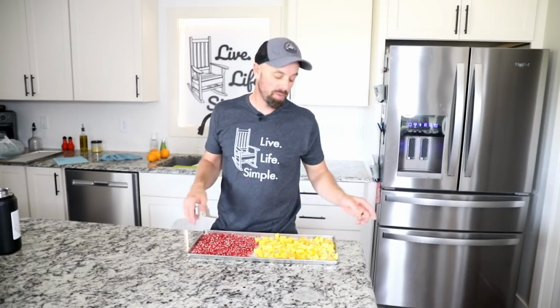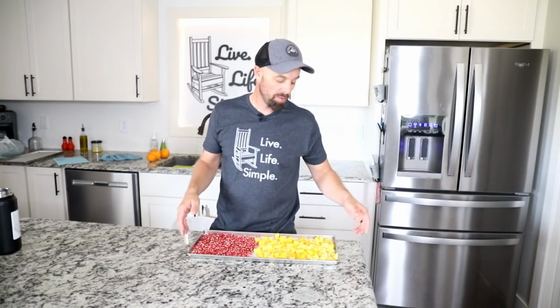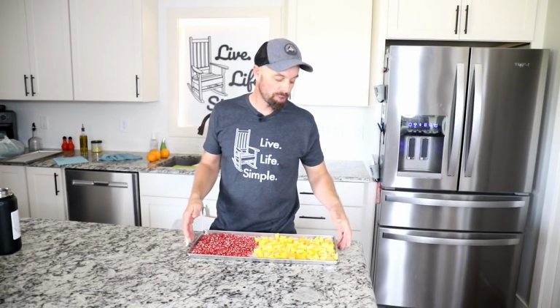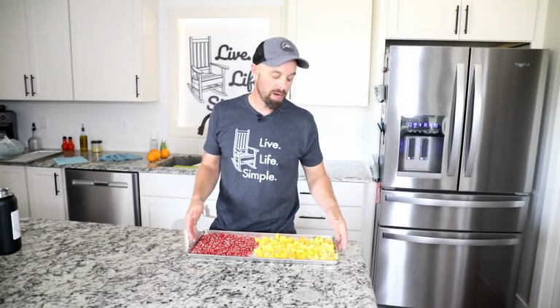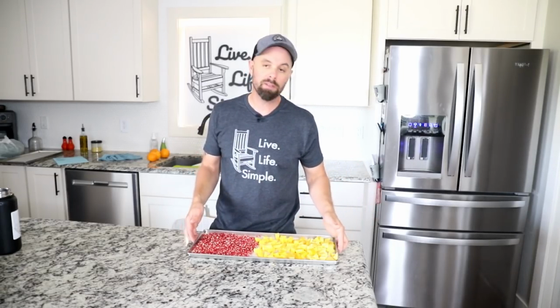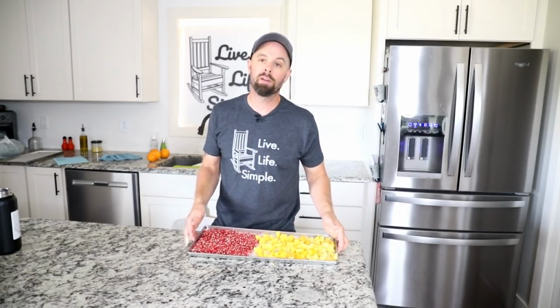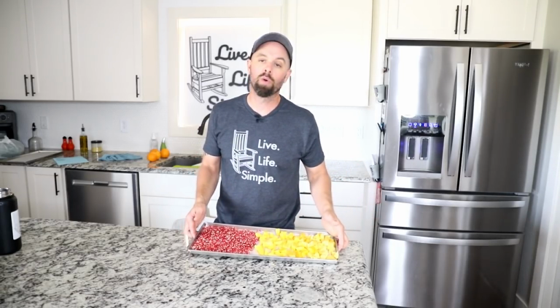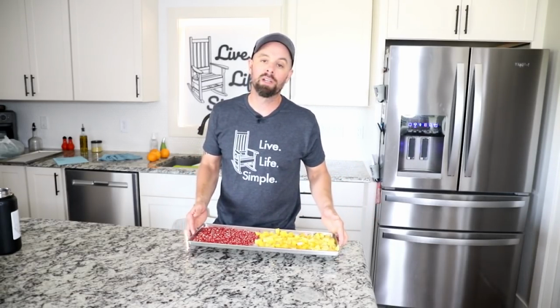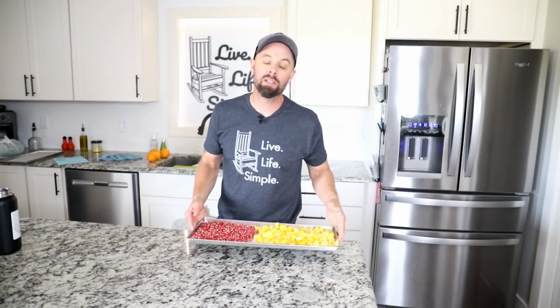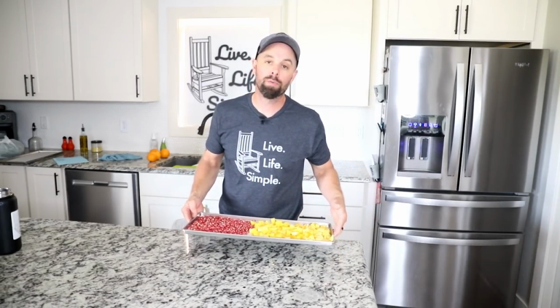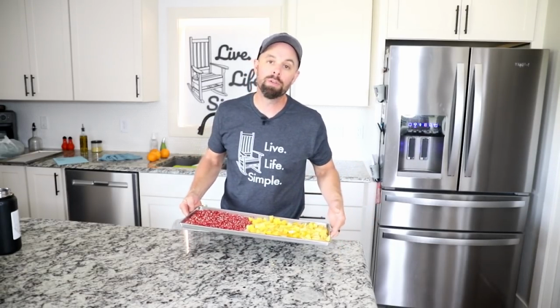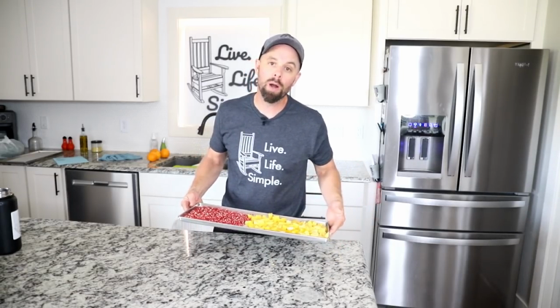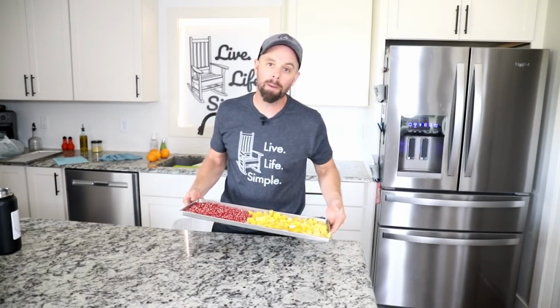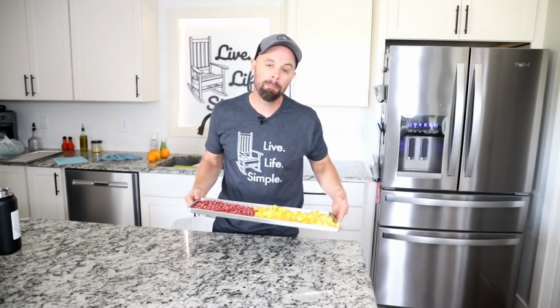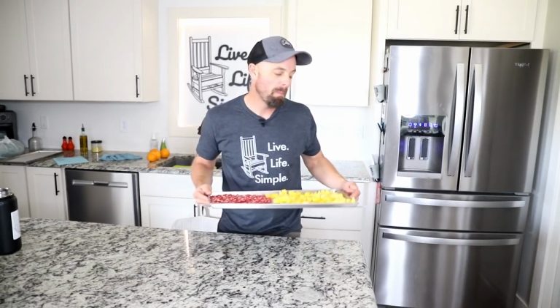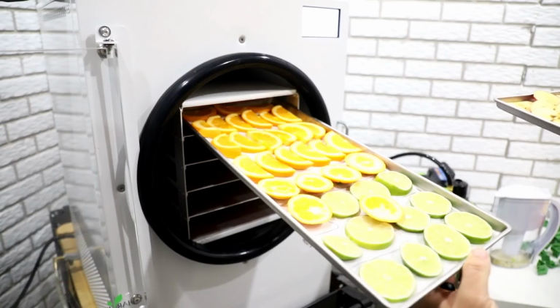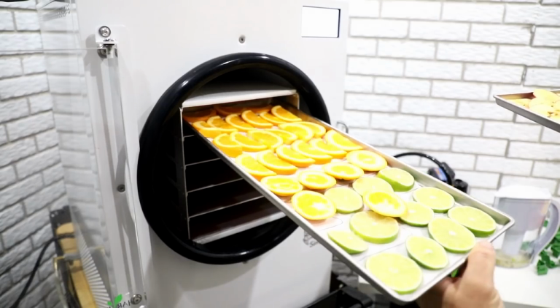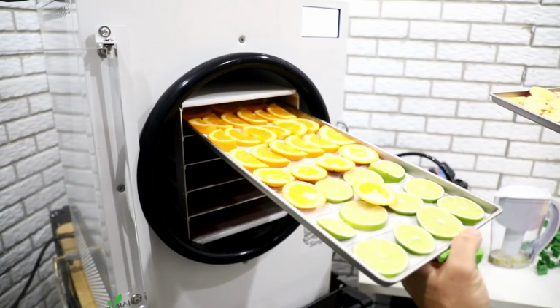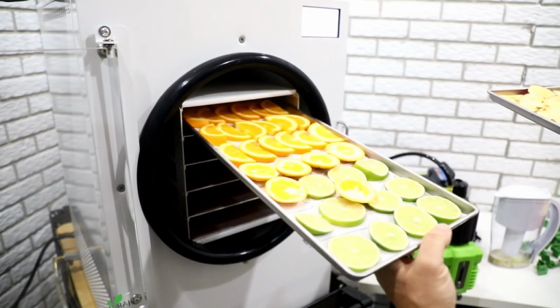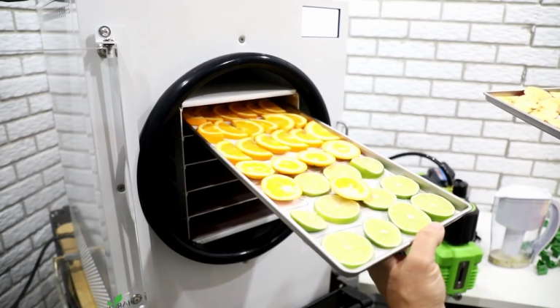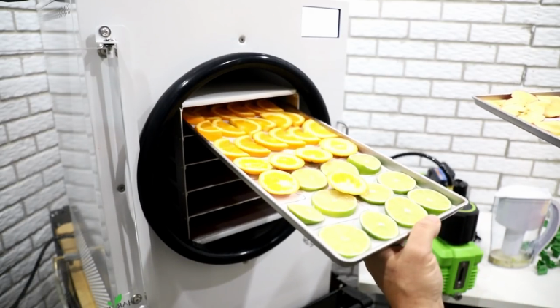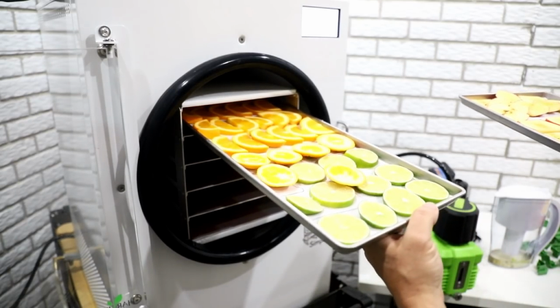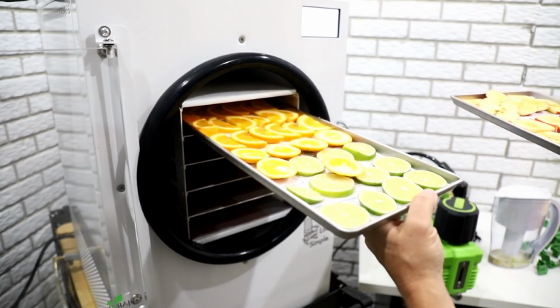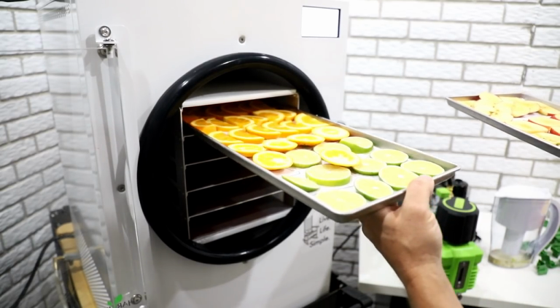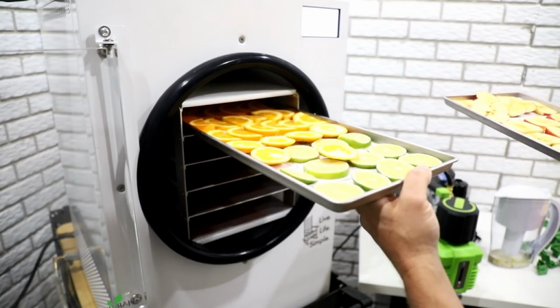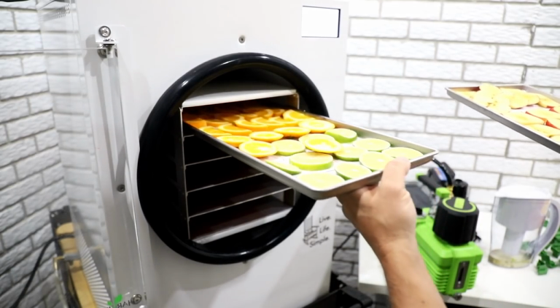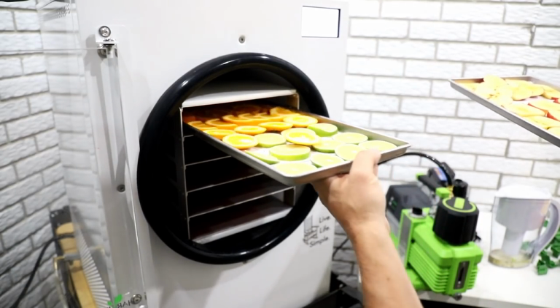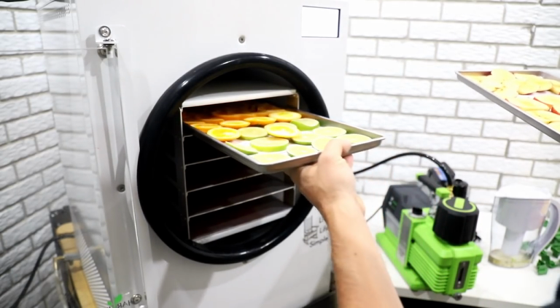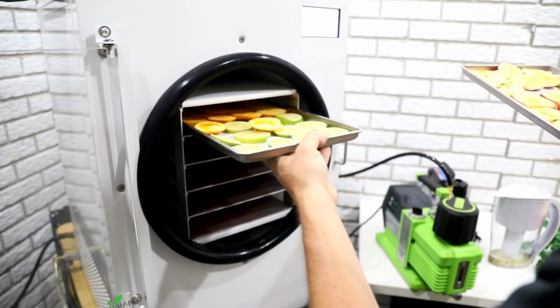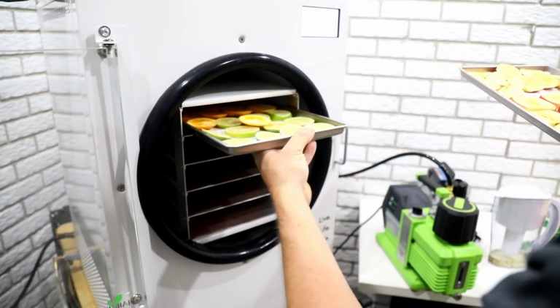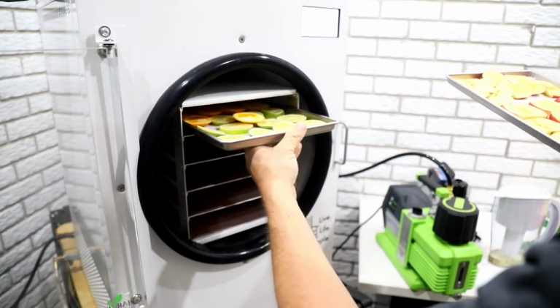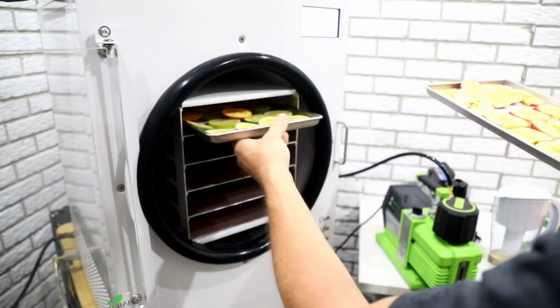We should be ready — the freeze dryer's ready. I'm going to take this down there and meet up with the other trays and we're going to get to freeze drying.